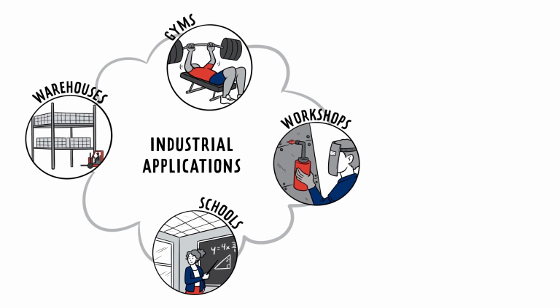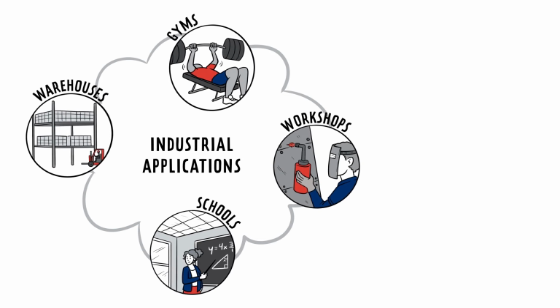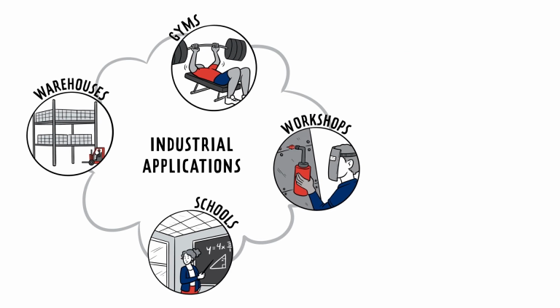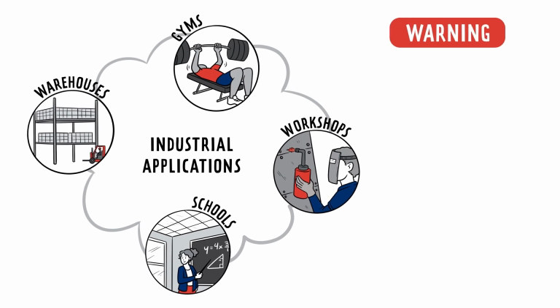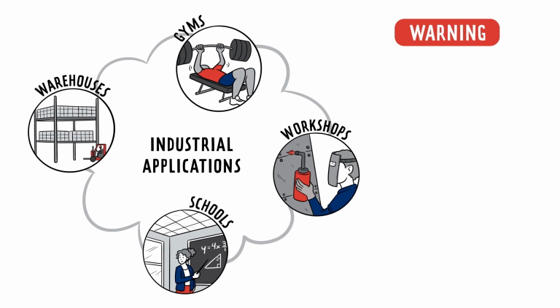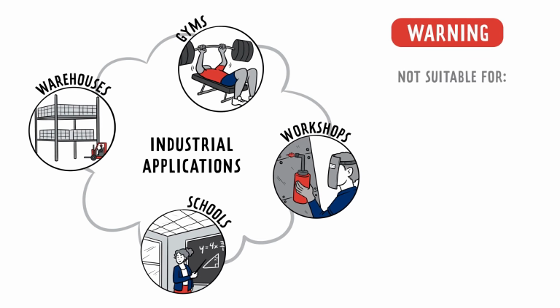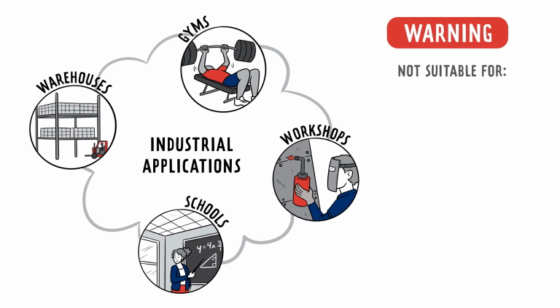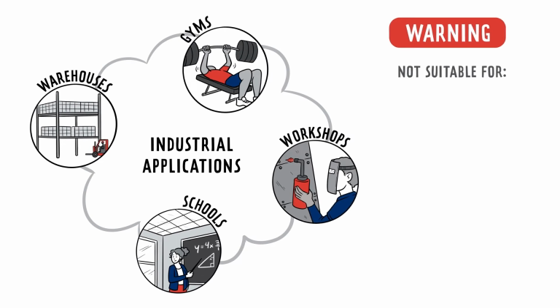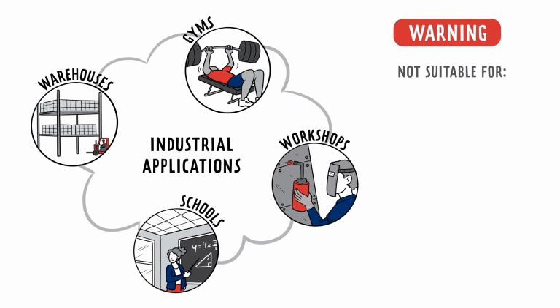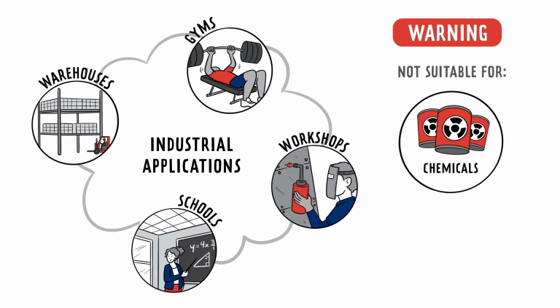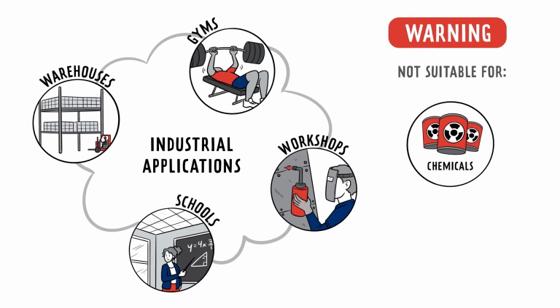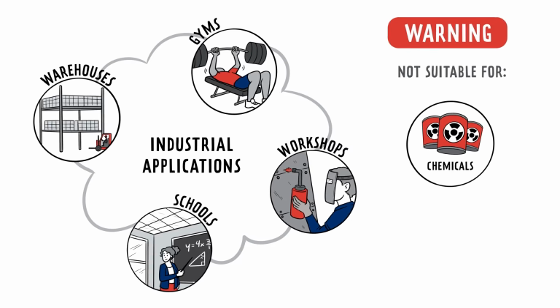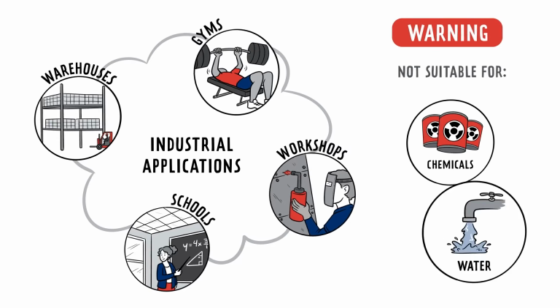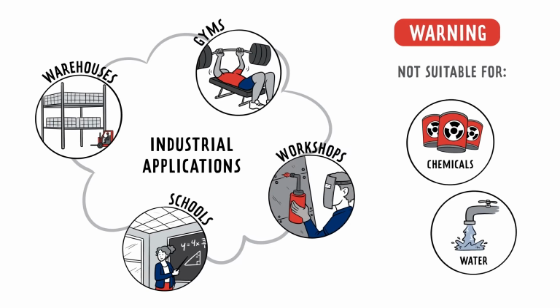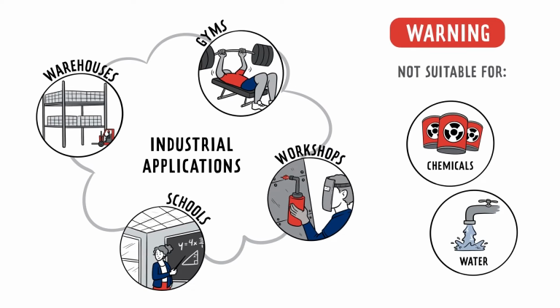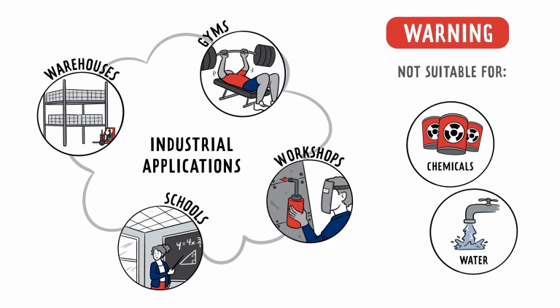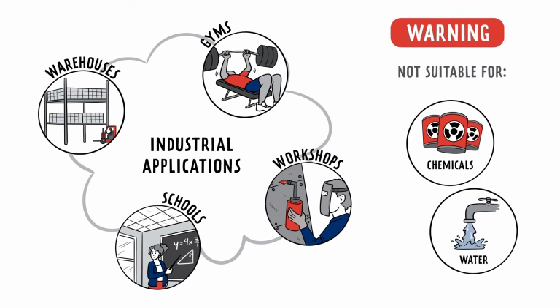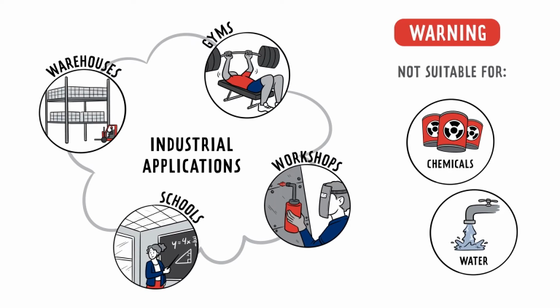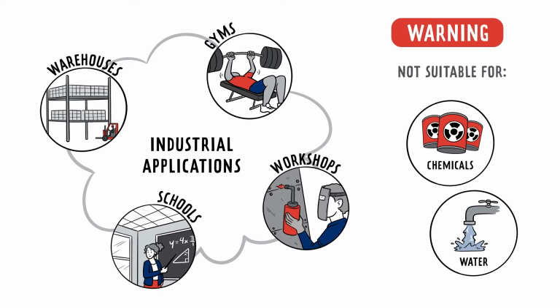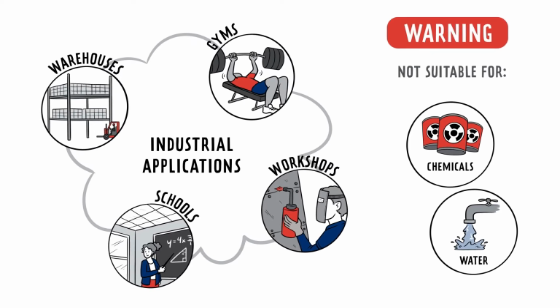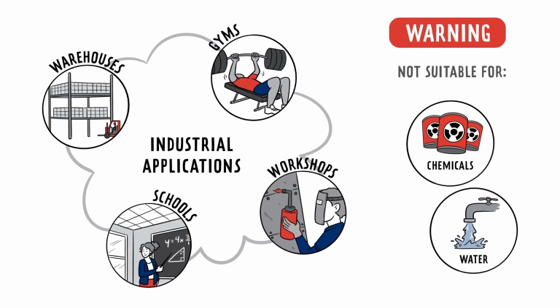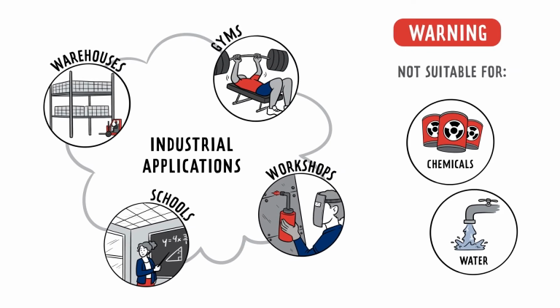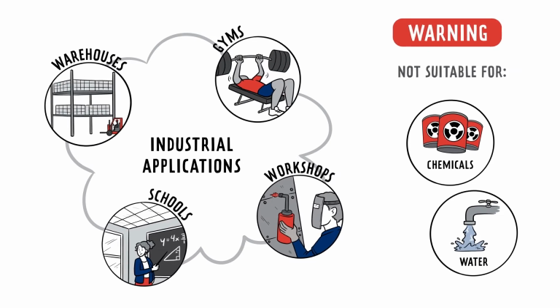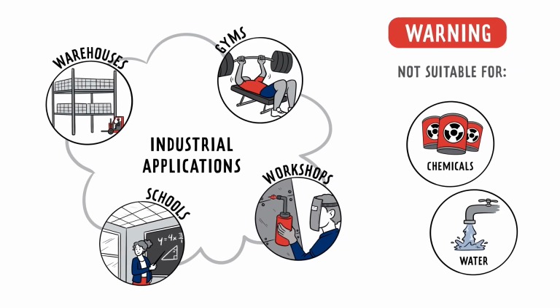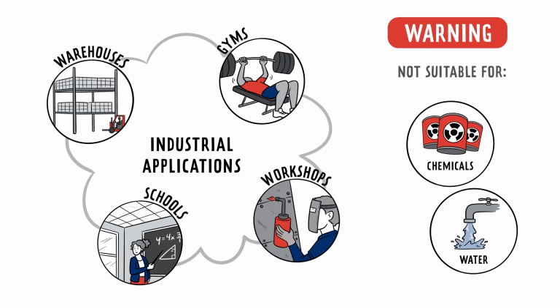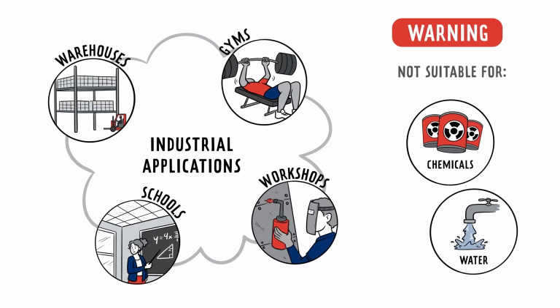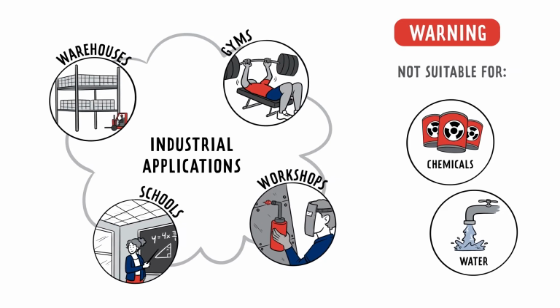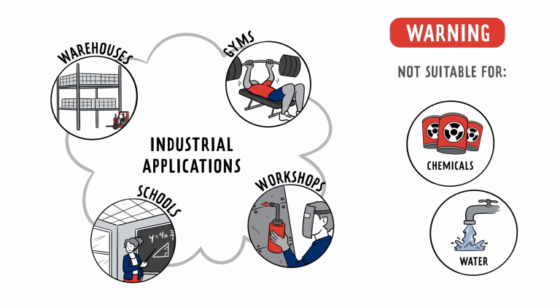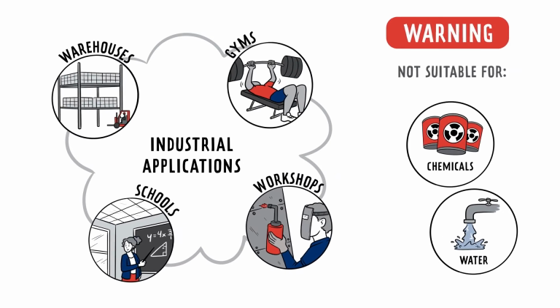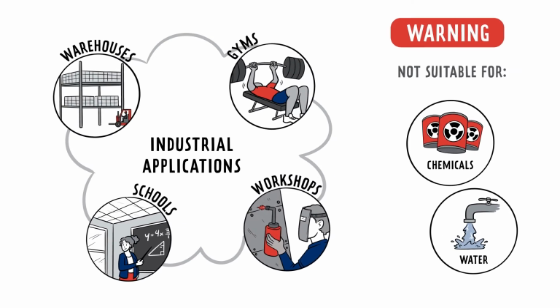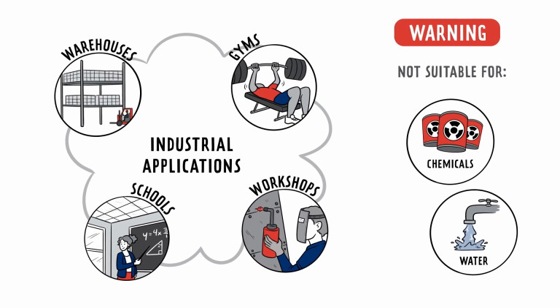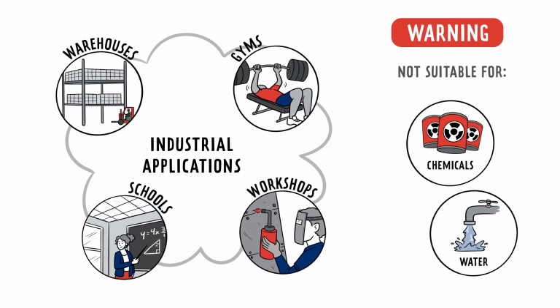From warehouses and gyms to schools and workshops — if your space is not subject to chemicals or water, you don't need all the bells and whistles of more expensive lighting solutions.